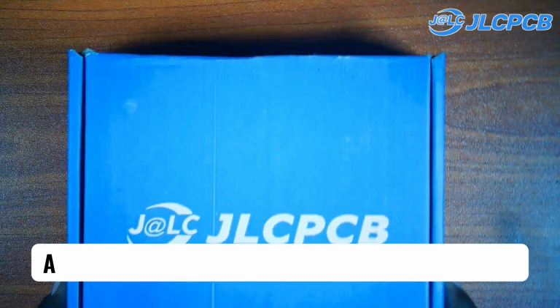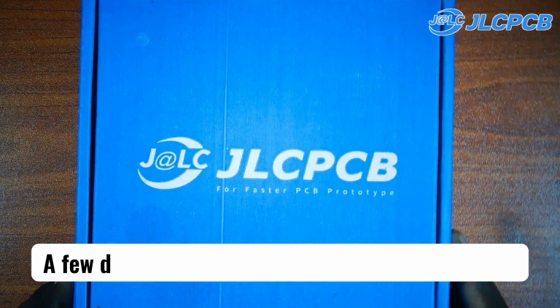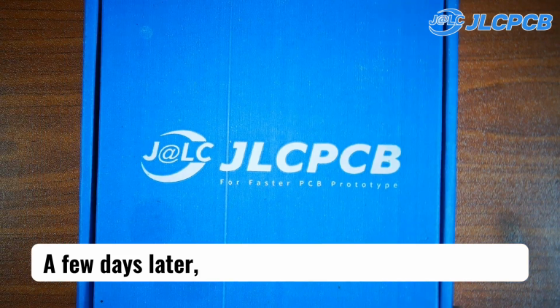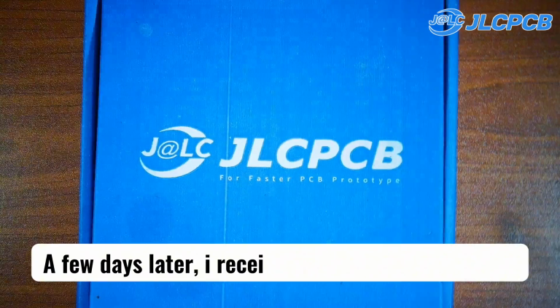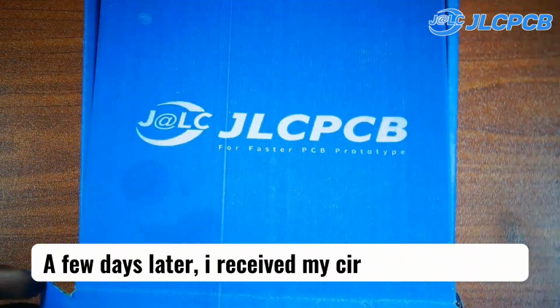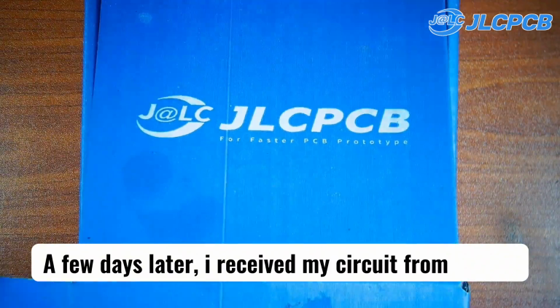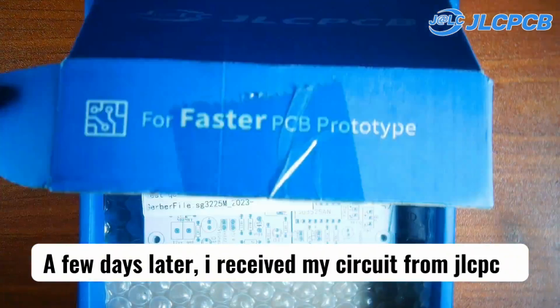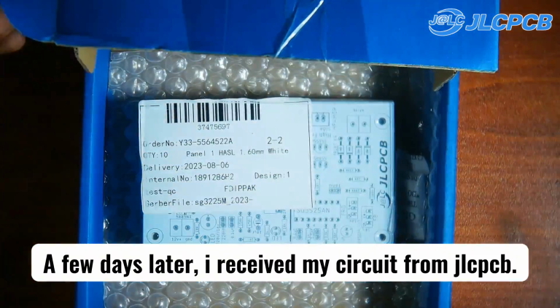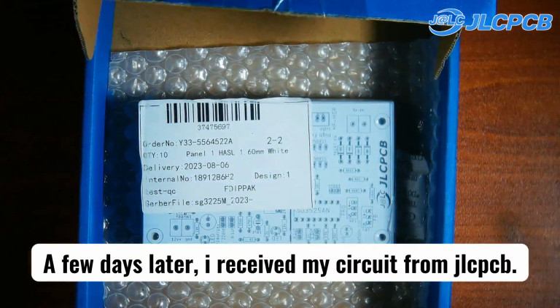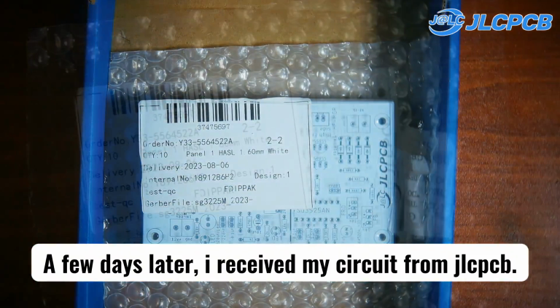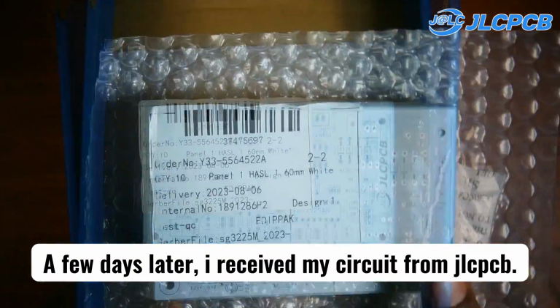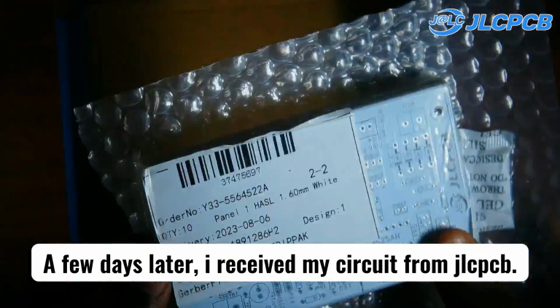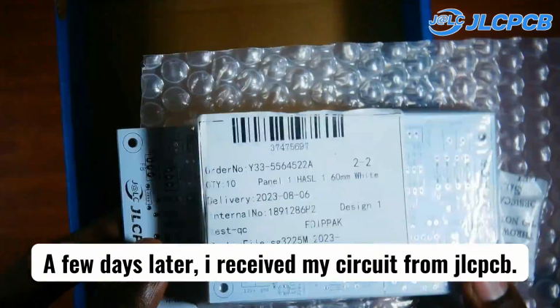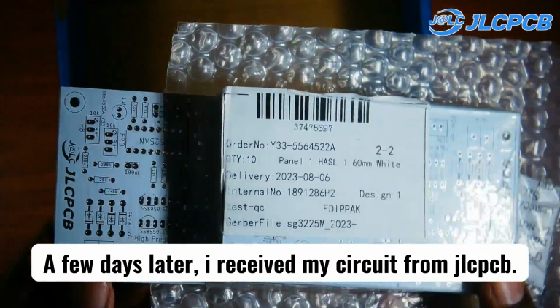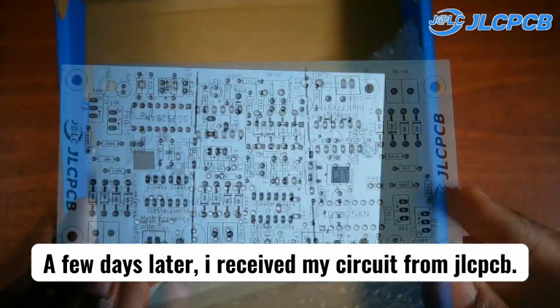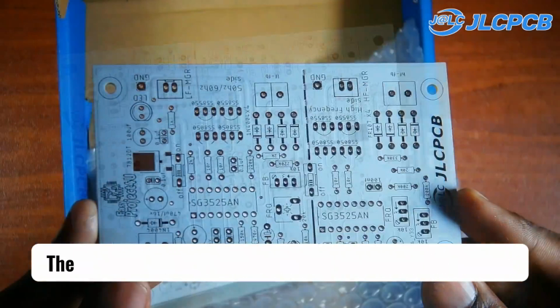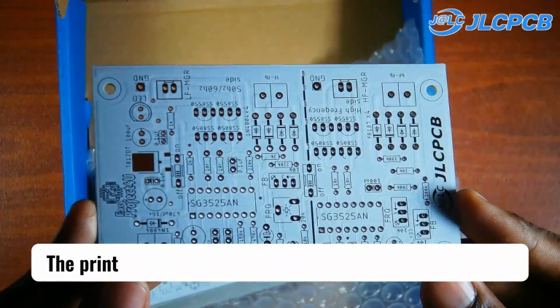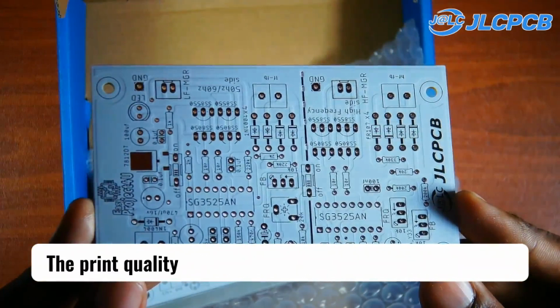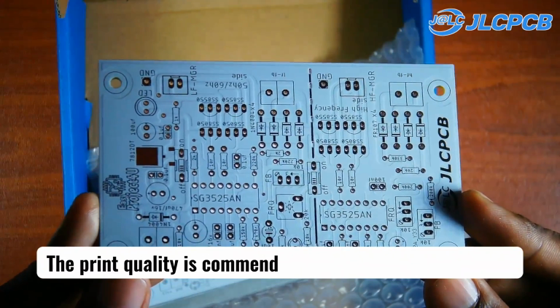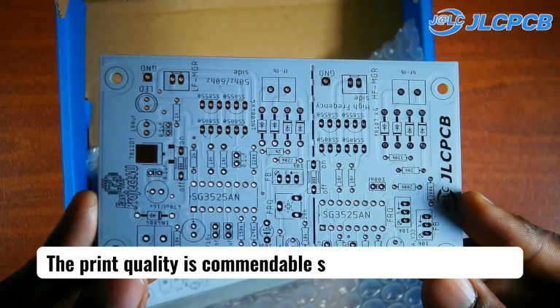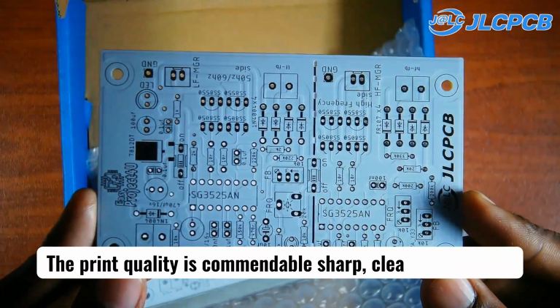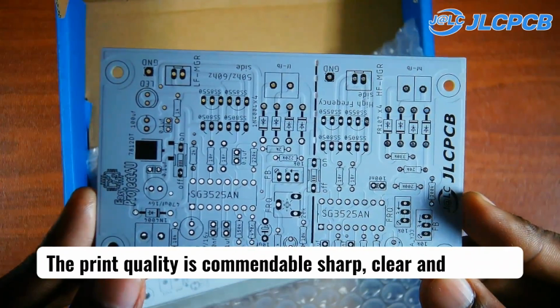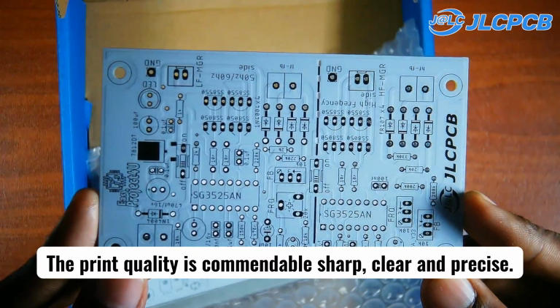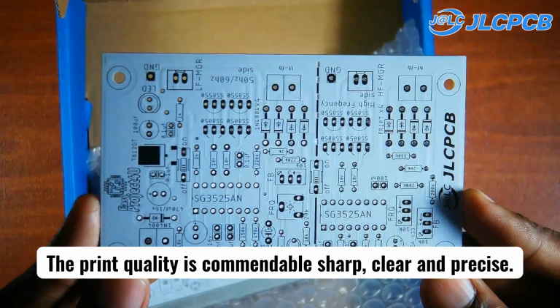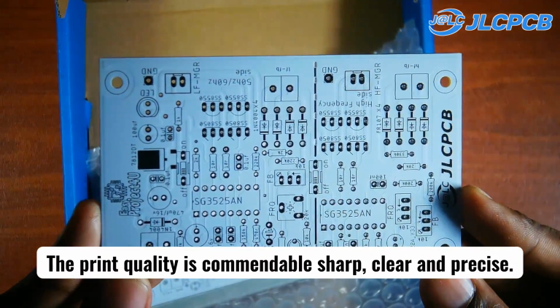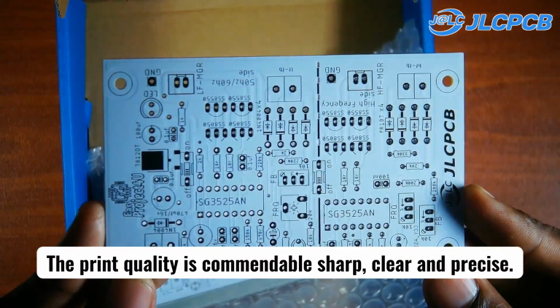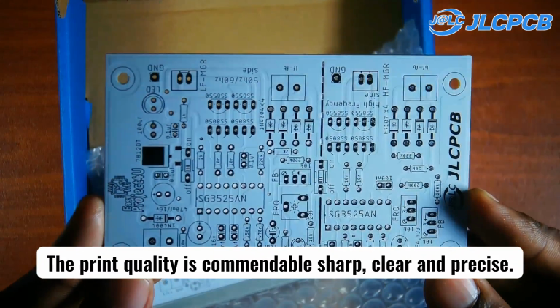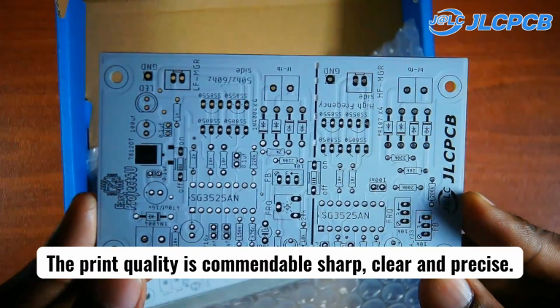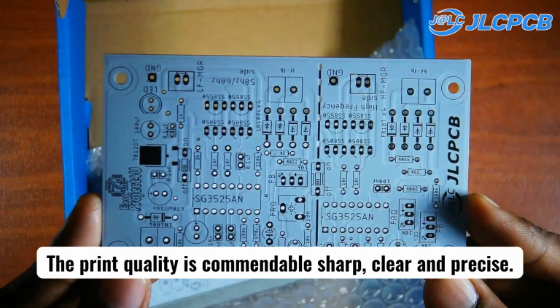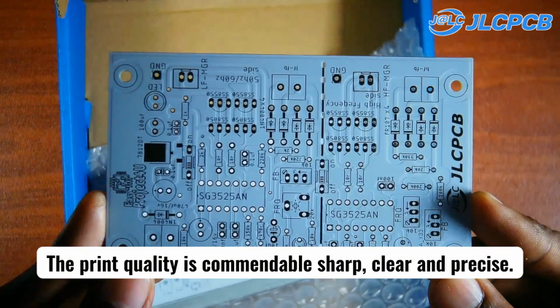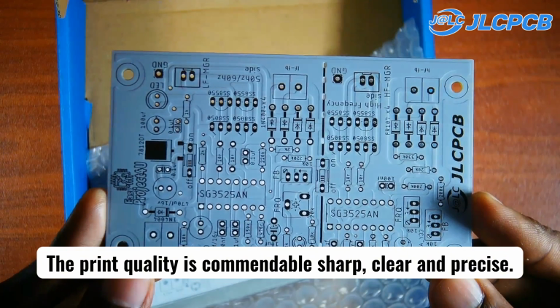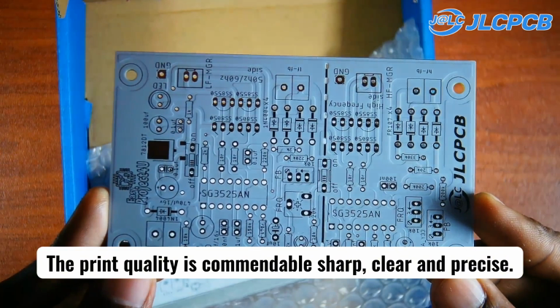A few days later, I received my circuit from JLCPCB. The print quality is commendable — sharp, clear, and precise. Now, assemble time.